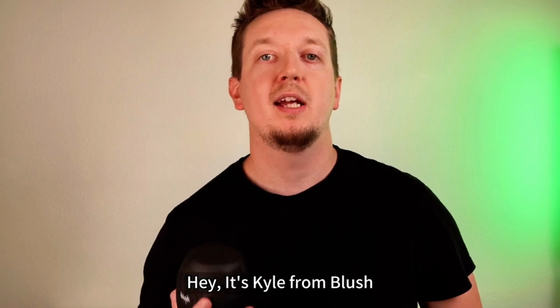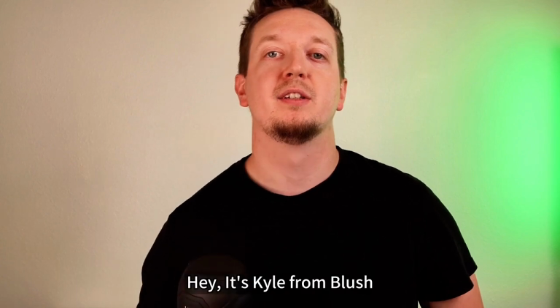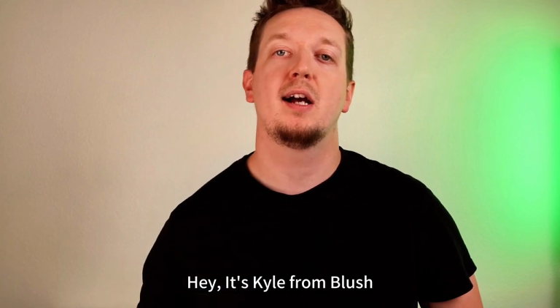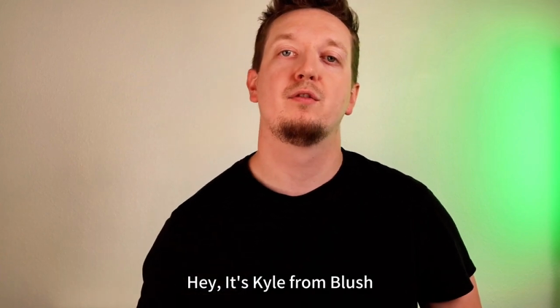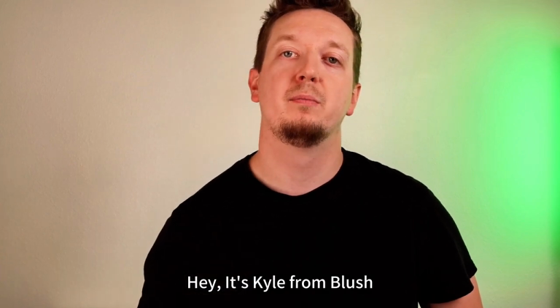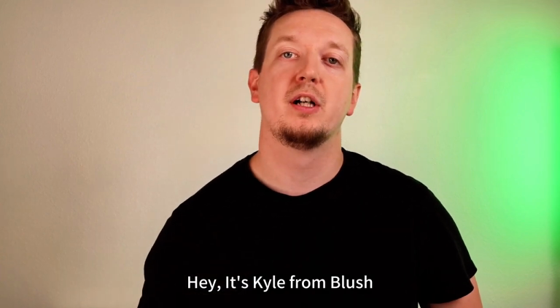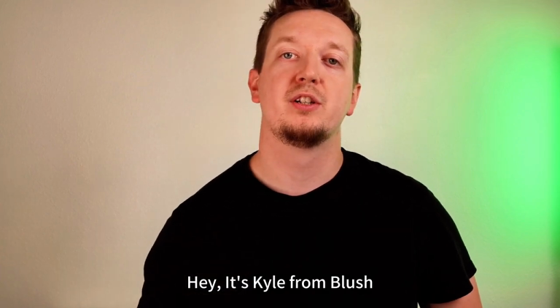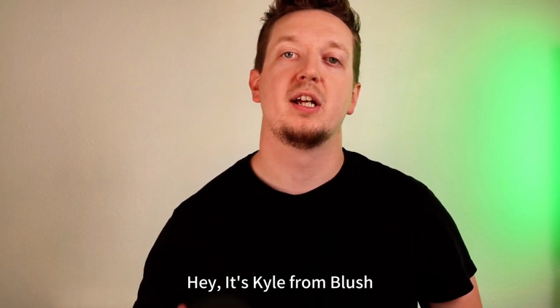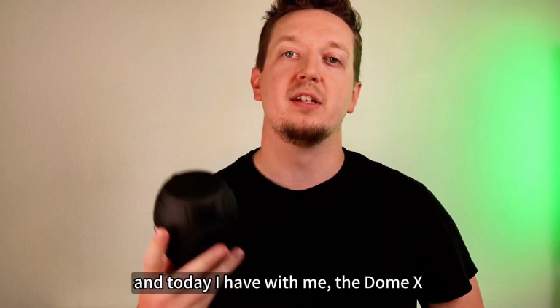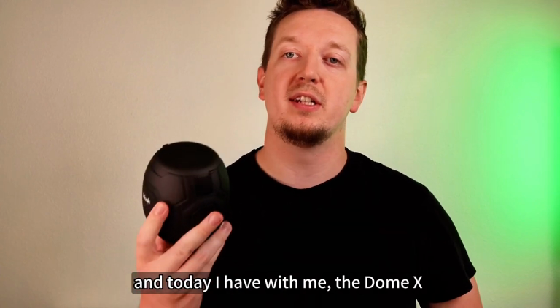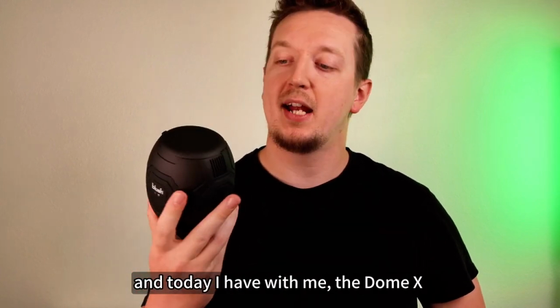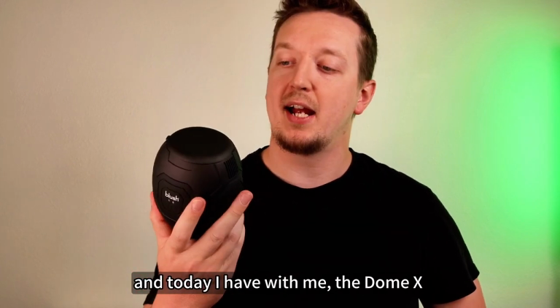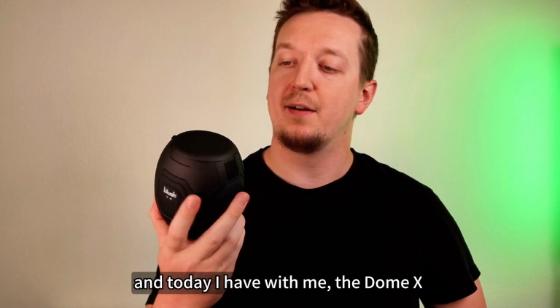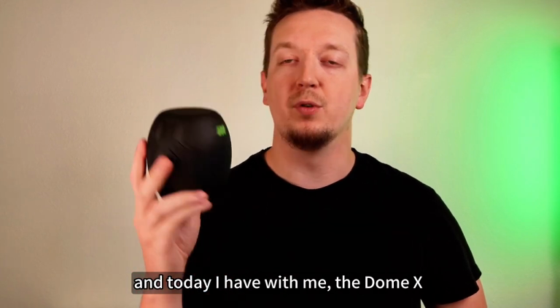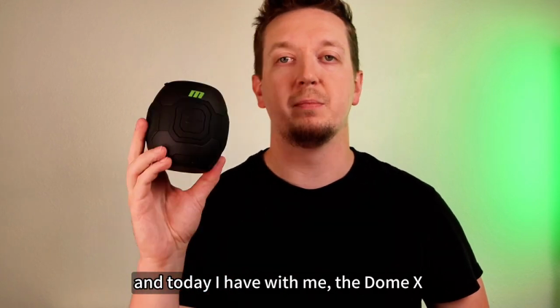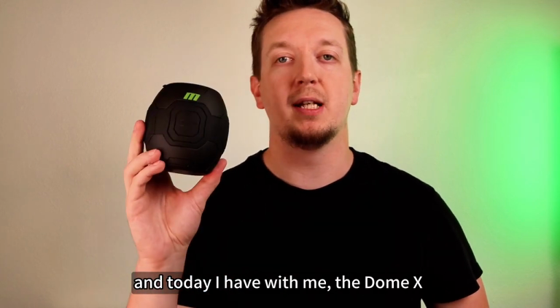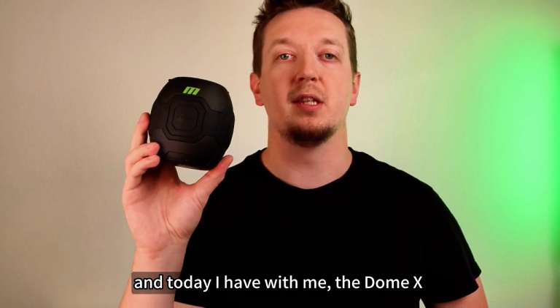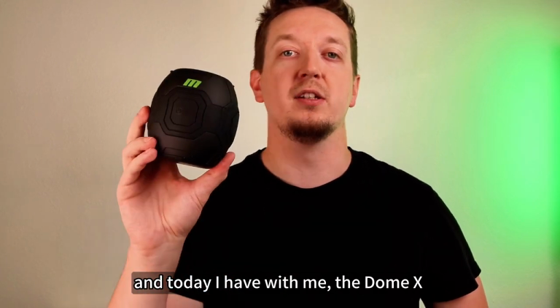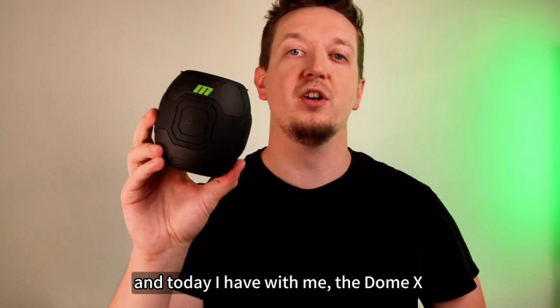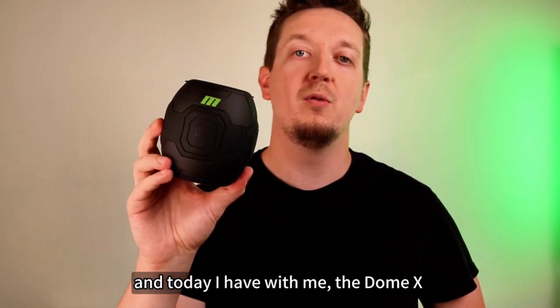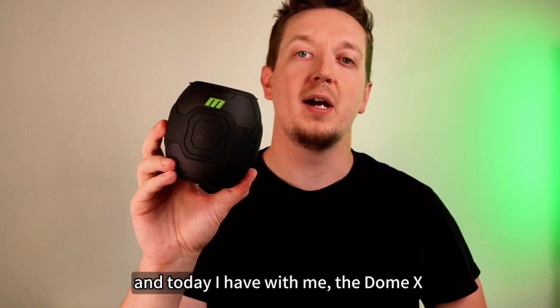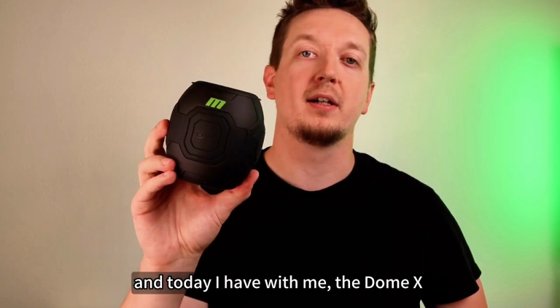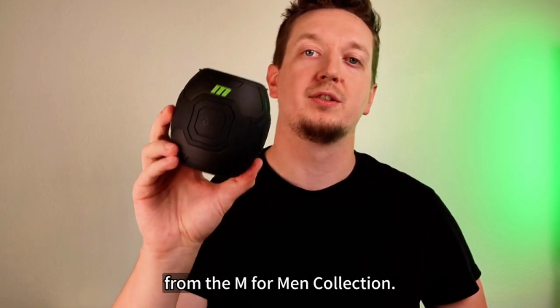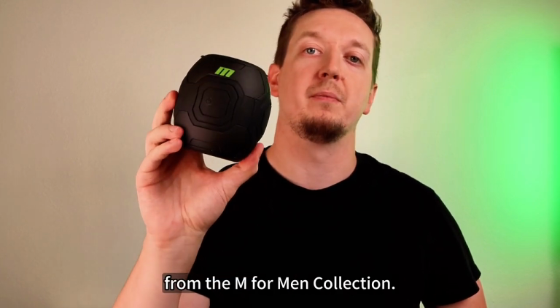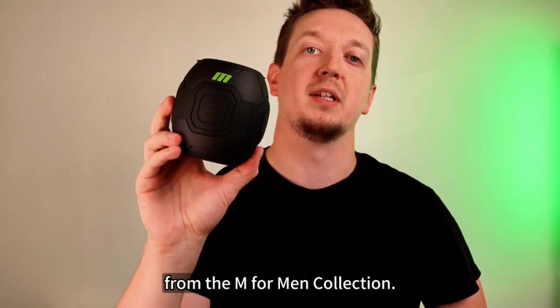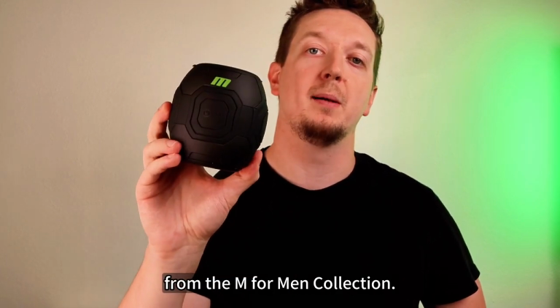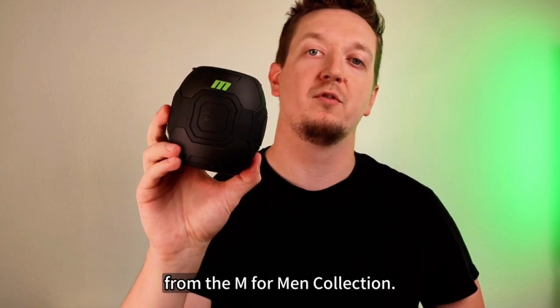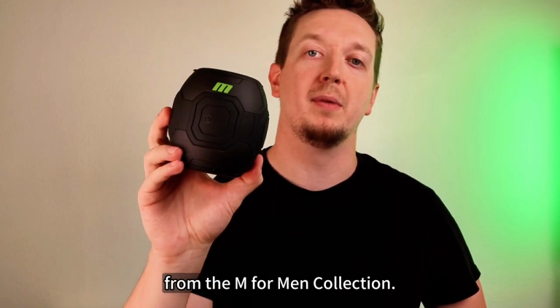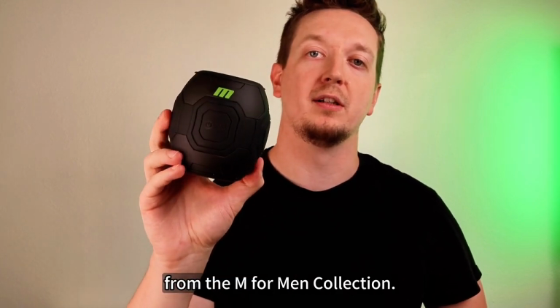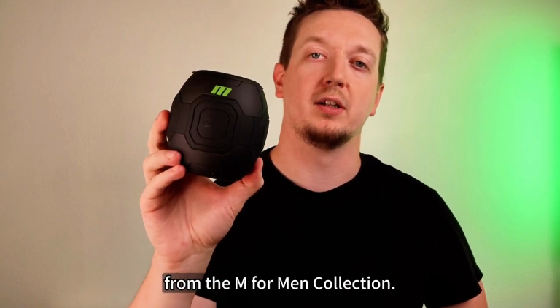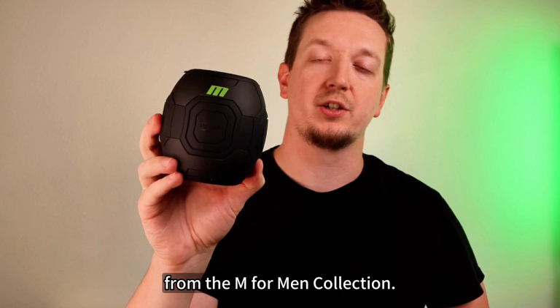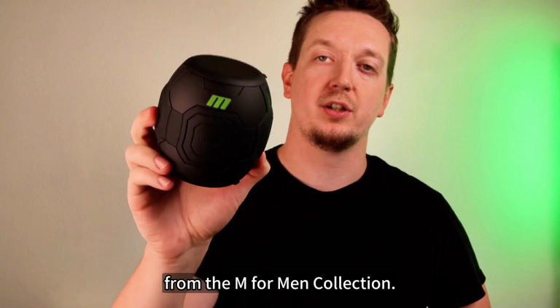Hey, it's Kyle from Blush, and today I have with me the Dome X from the M for Men Collection.